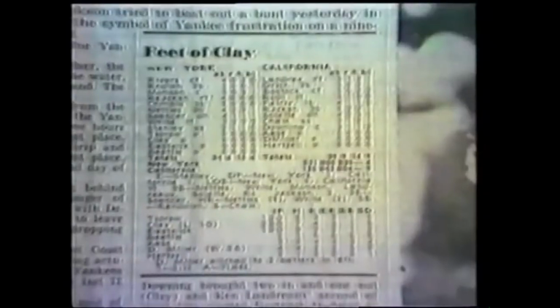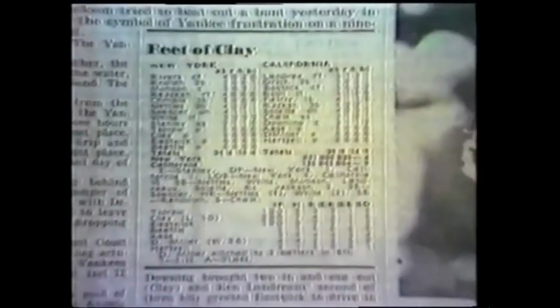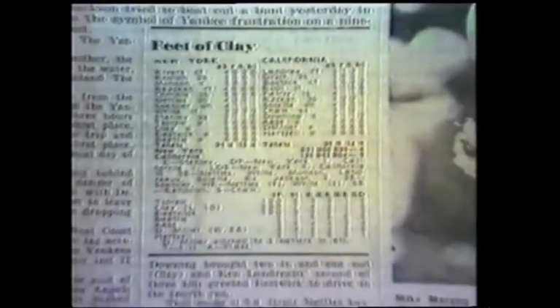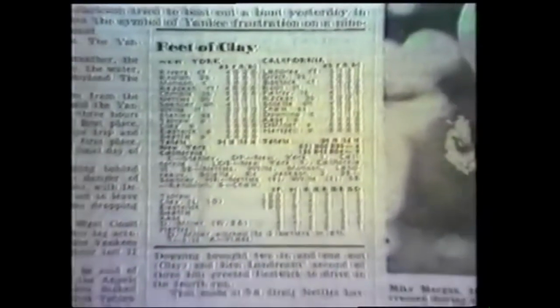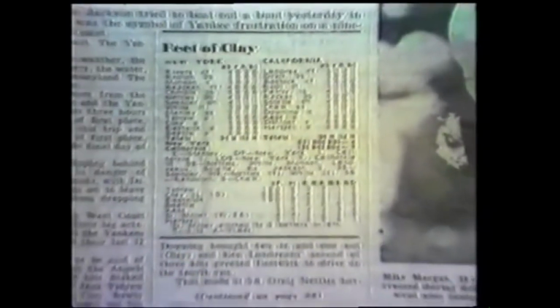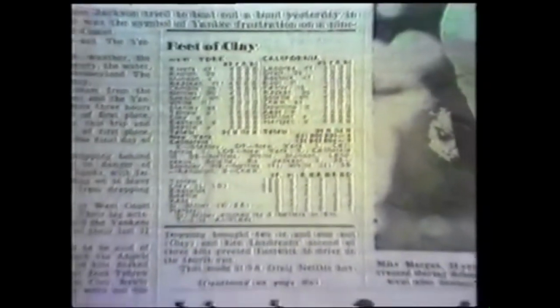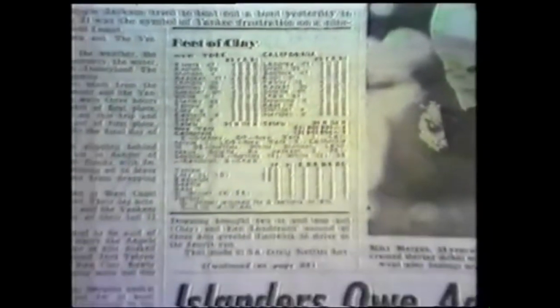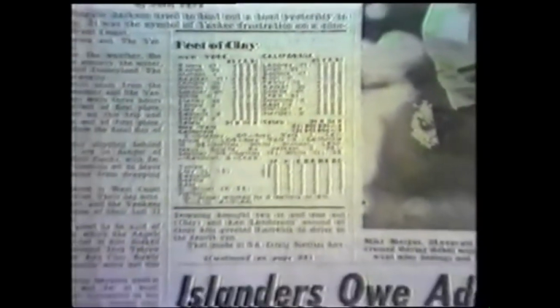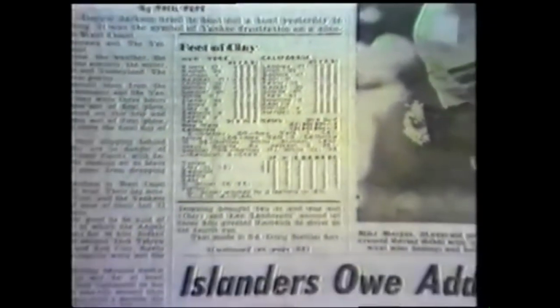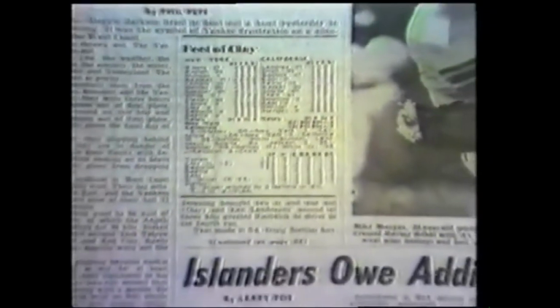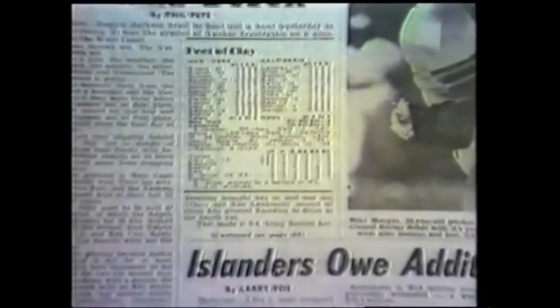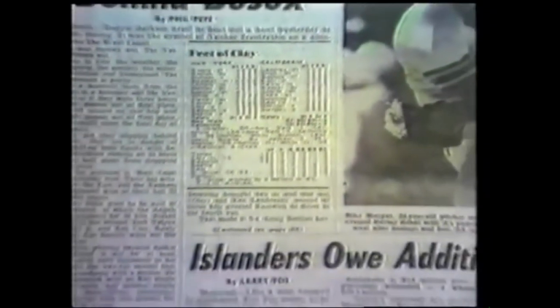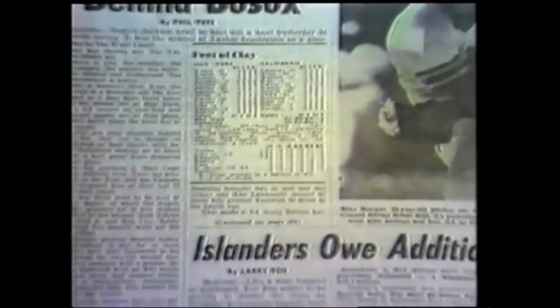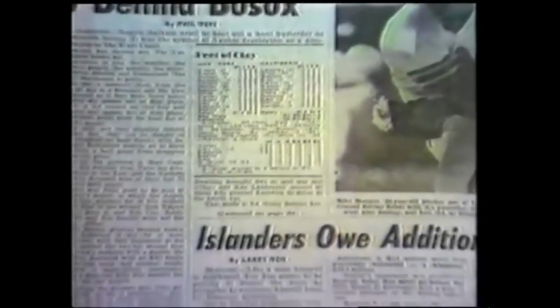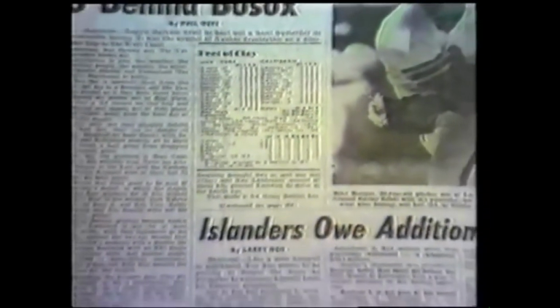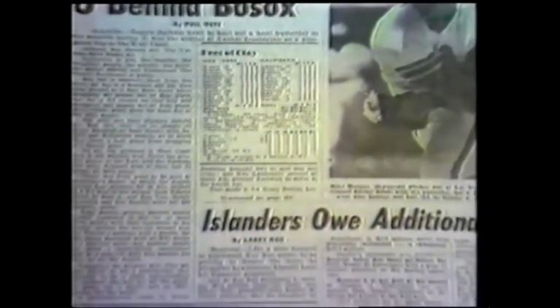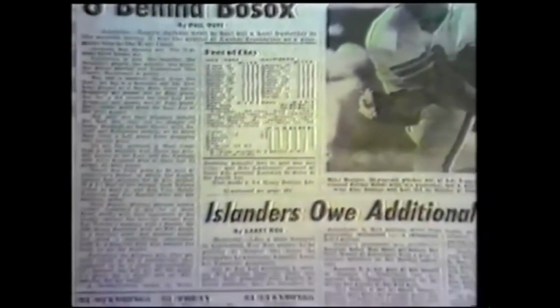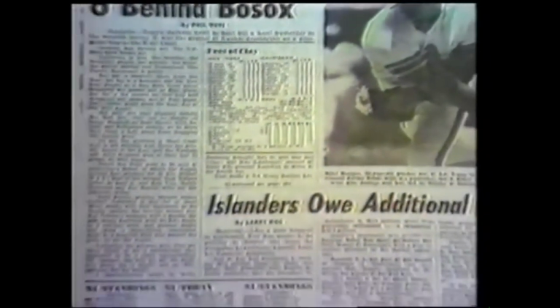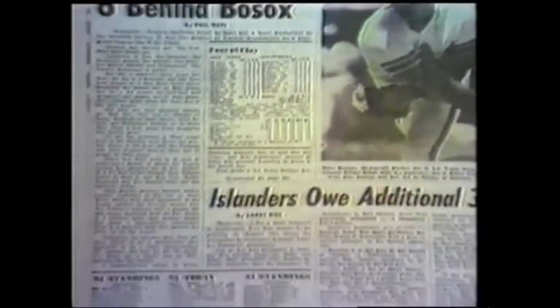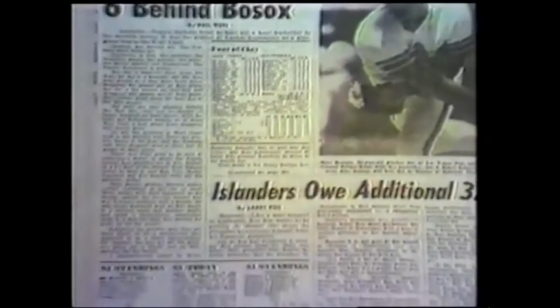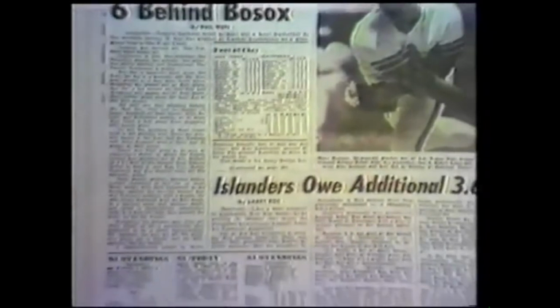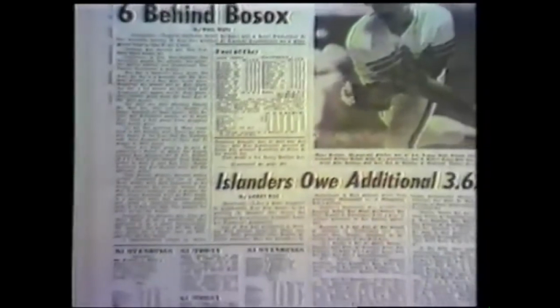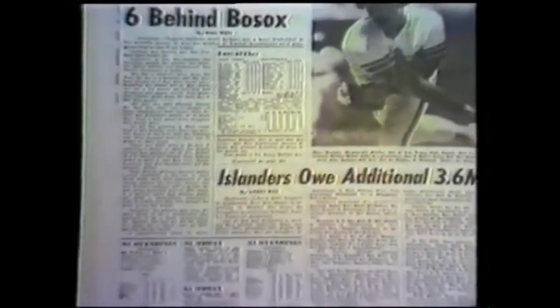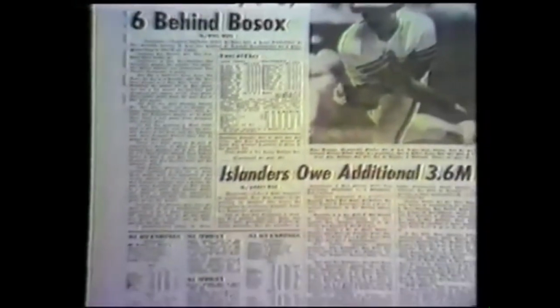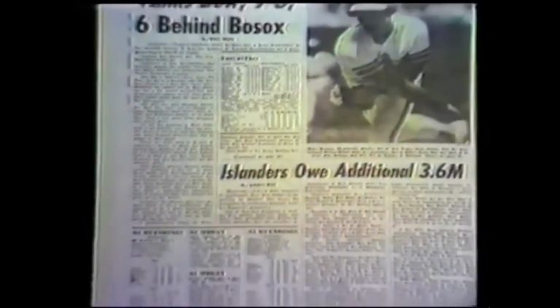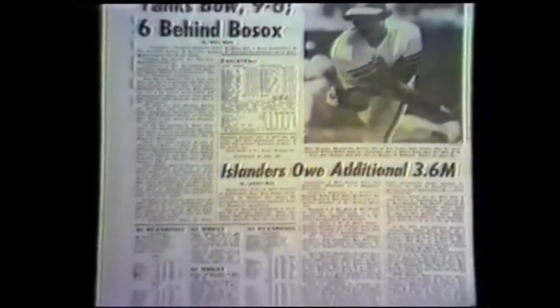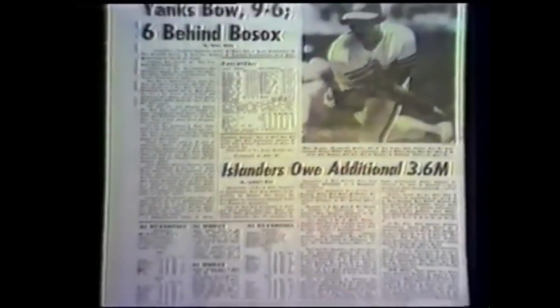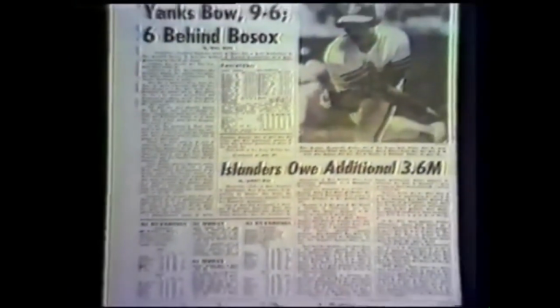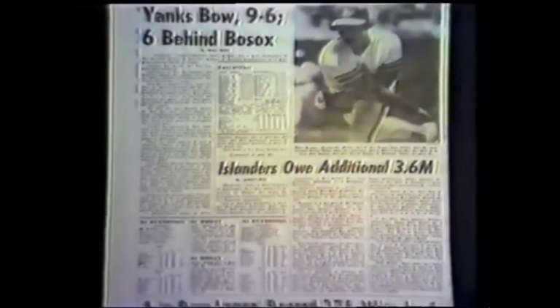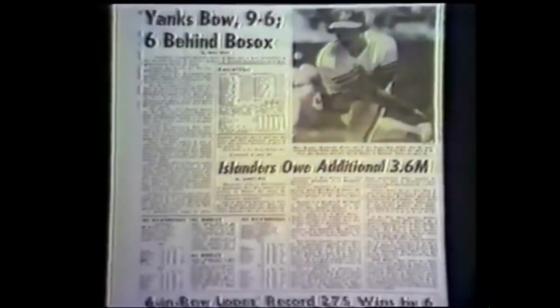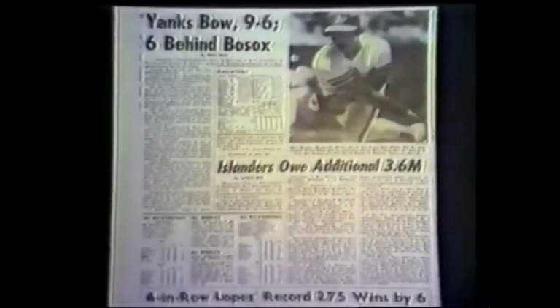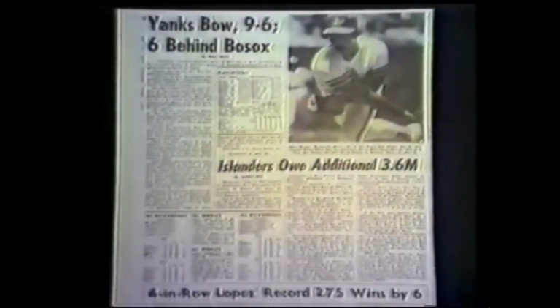Box scores help you spot the hot pitchers and hitters. Add to your baseball enjoyment. Read a box score today.